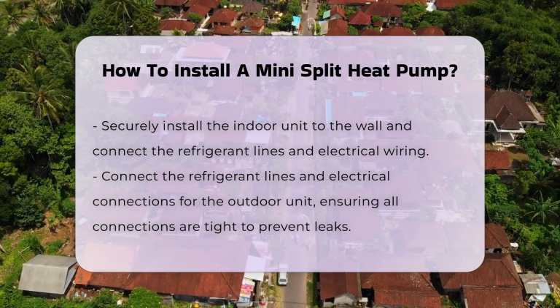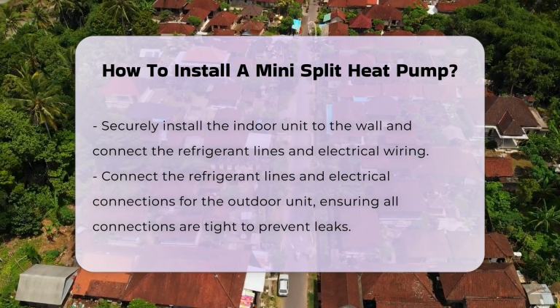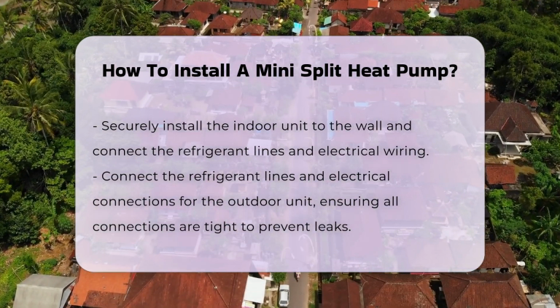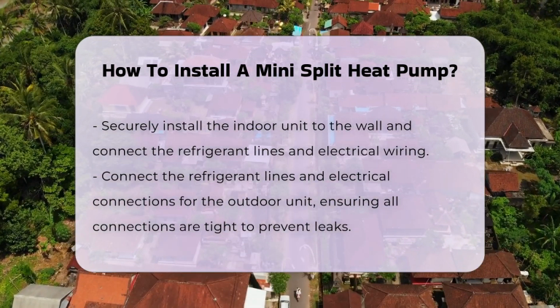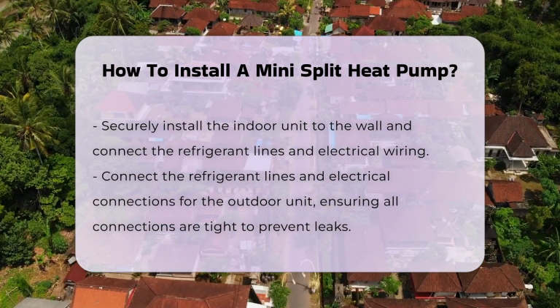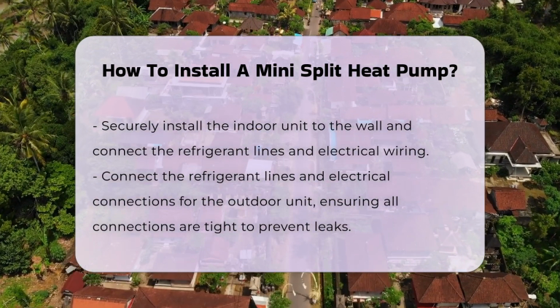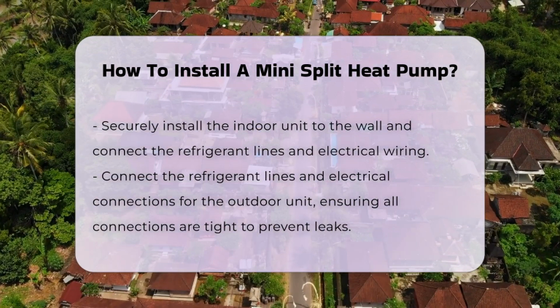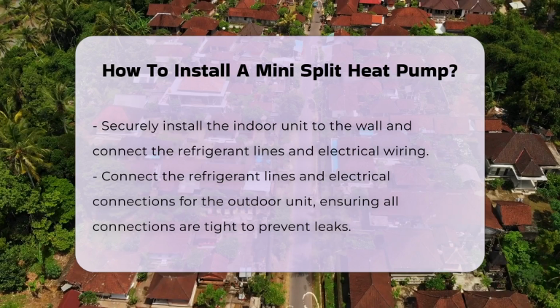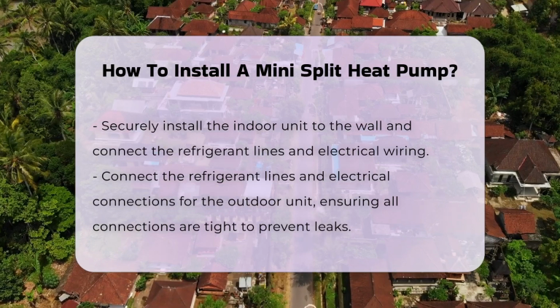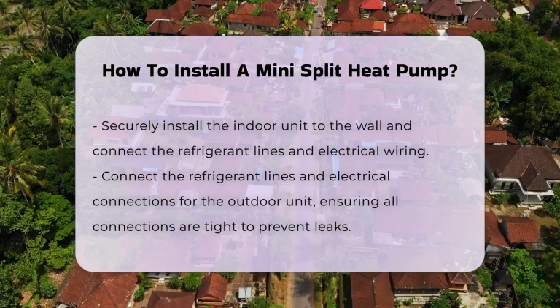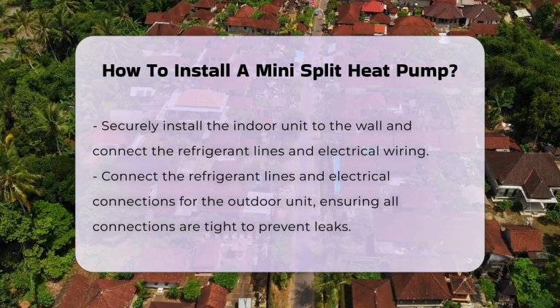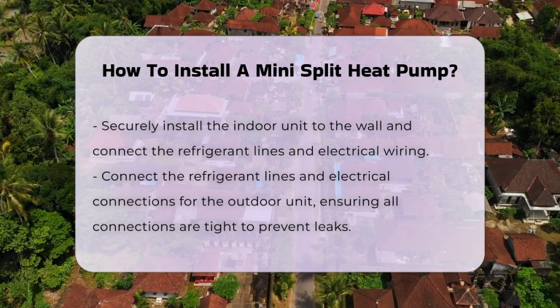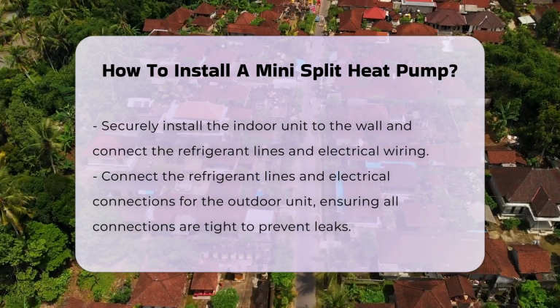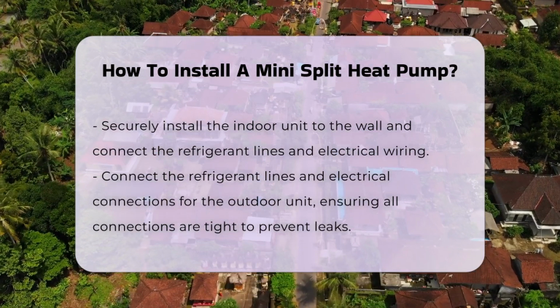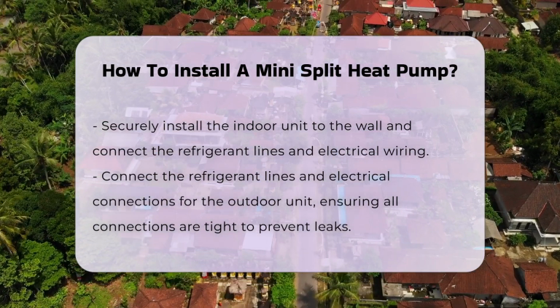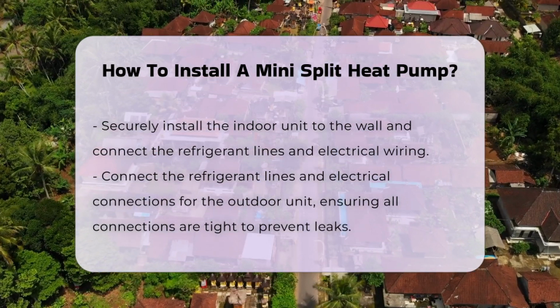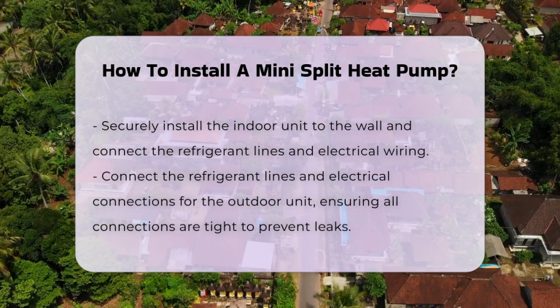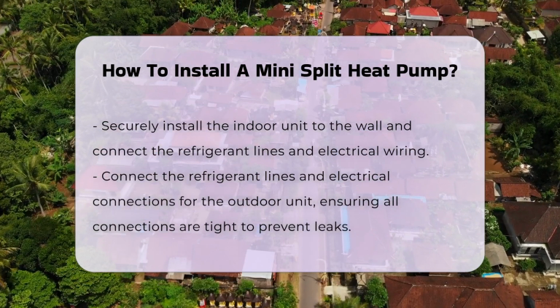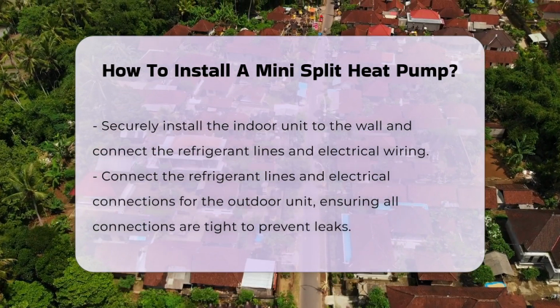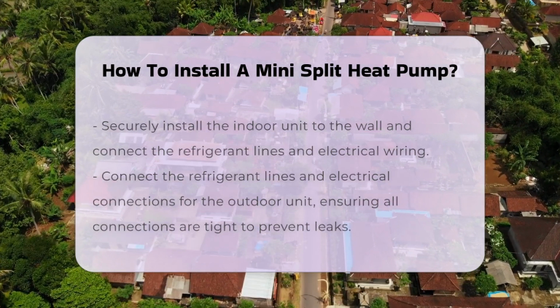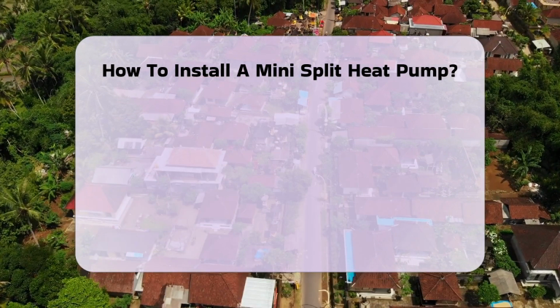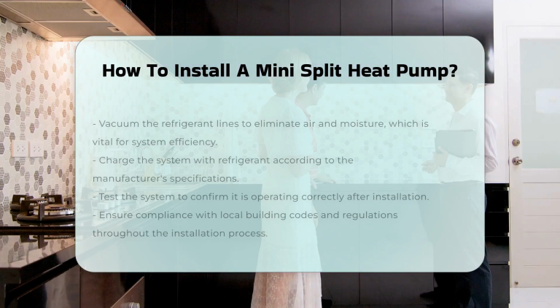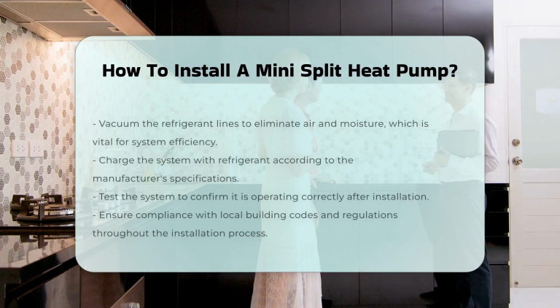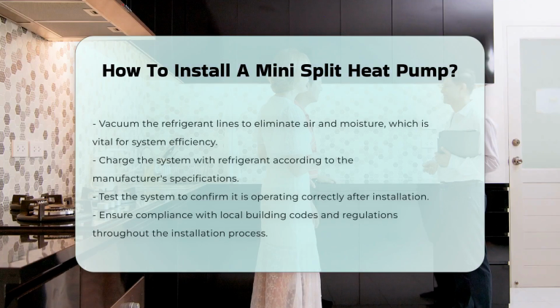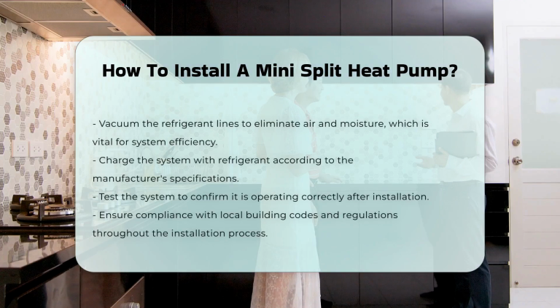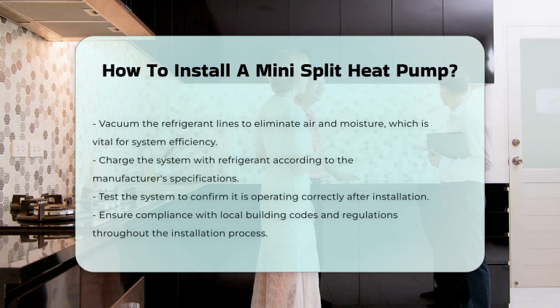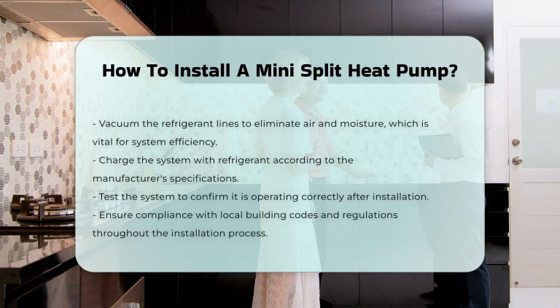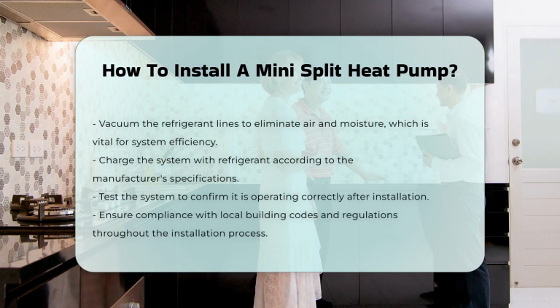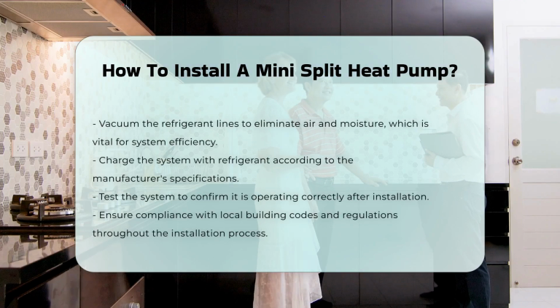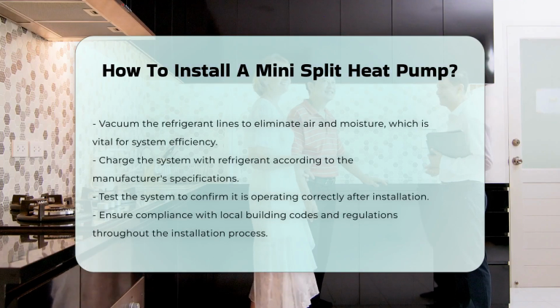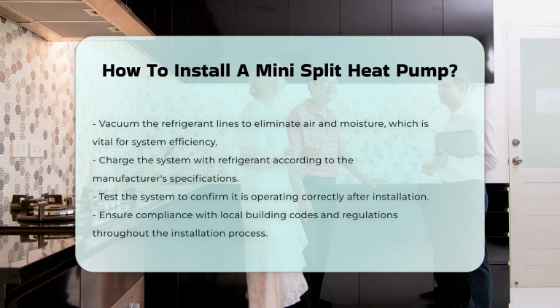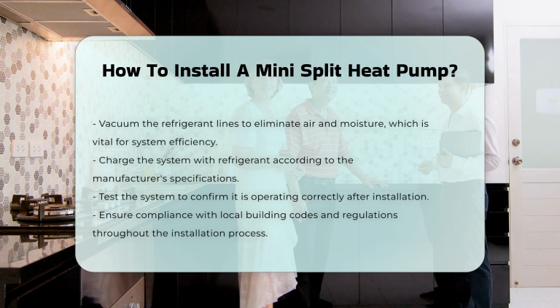Next, vacuum the refrigerant lines to remove any air and moisture. This step is crucial for the system's efficiency.